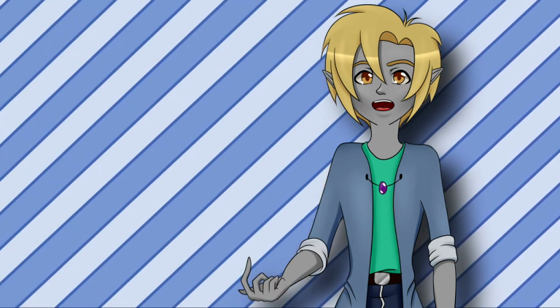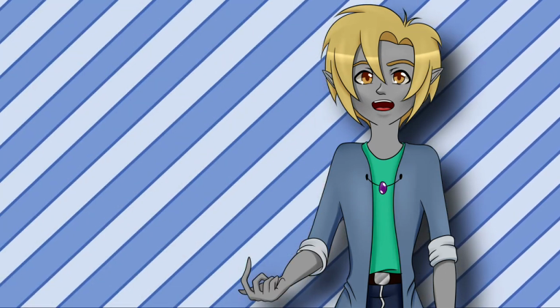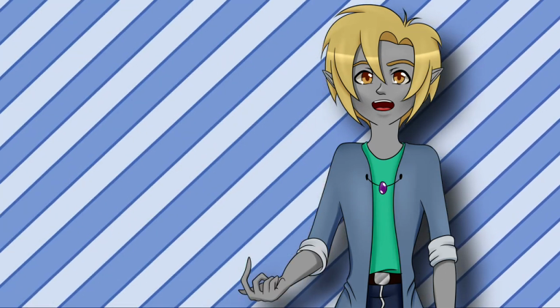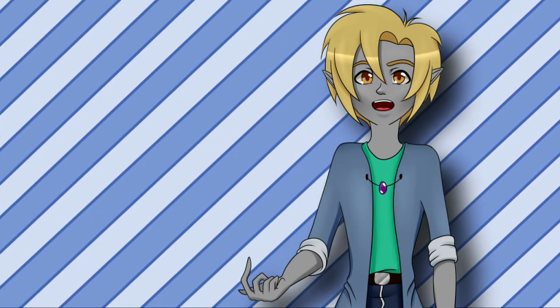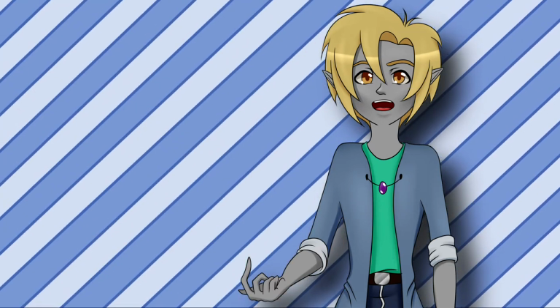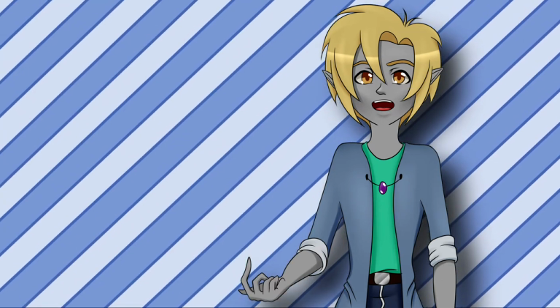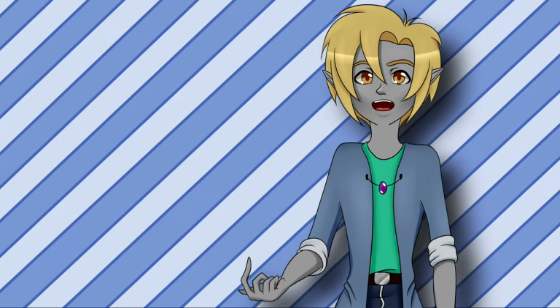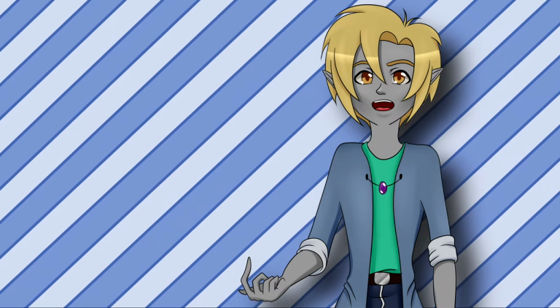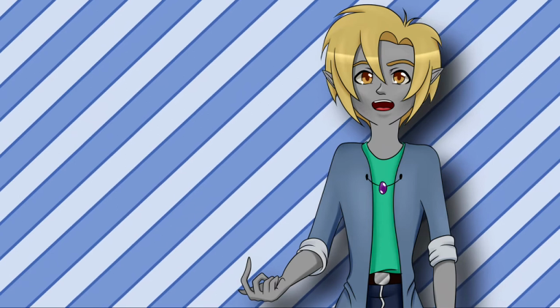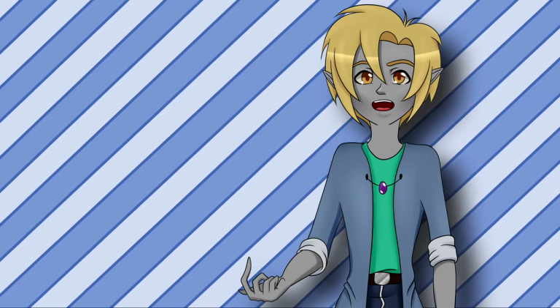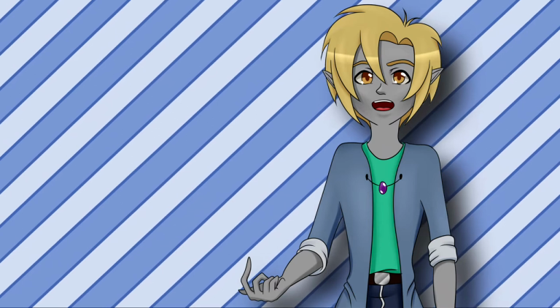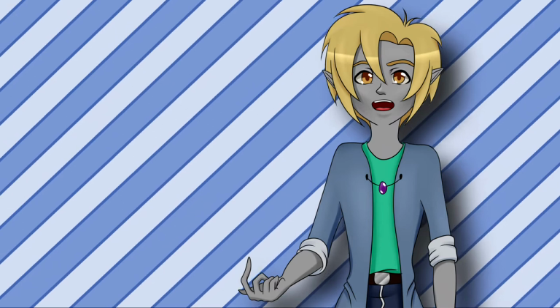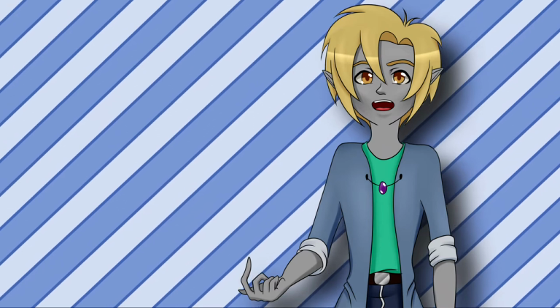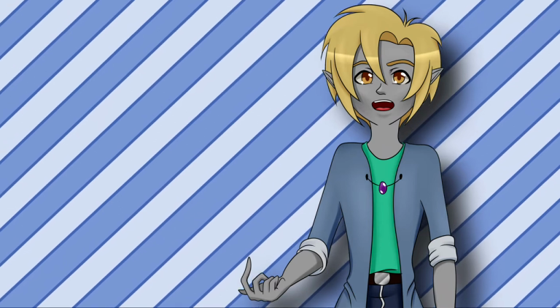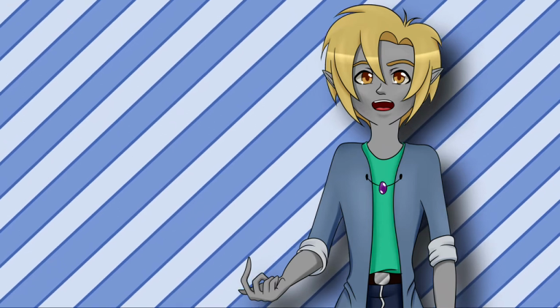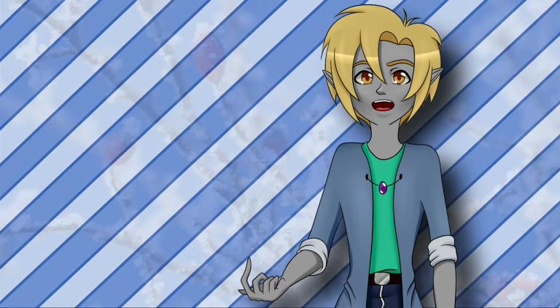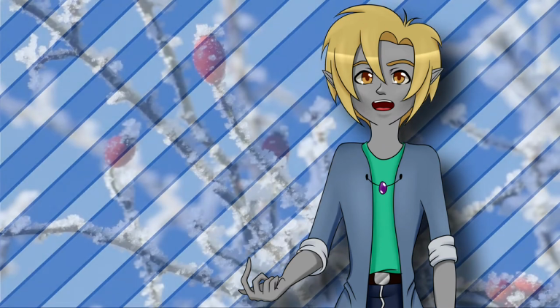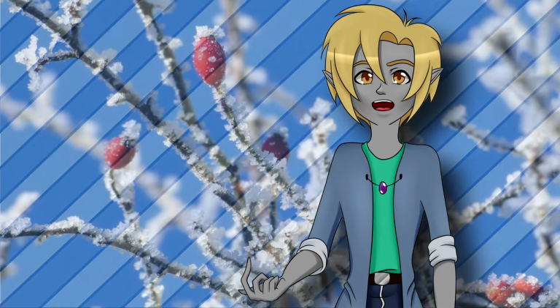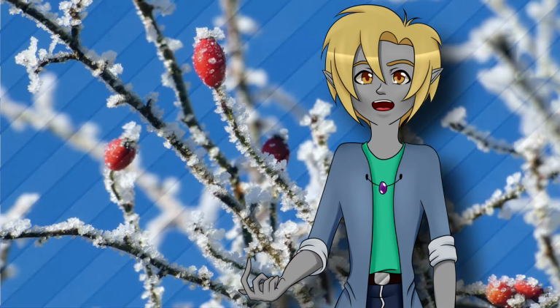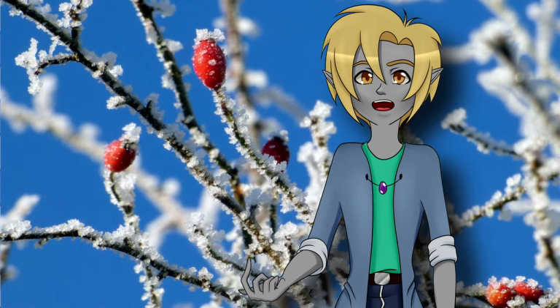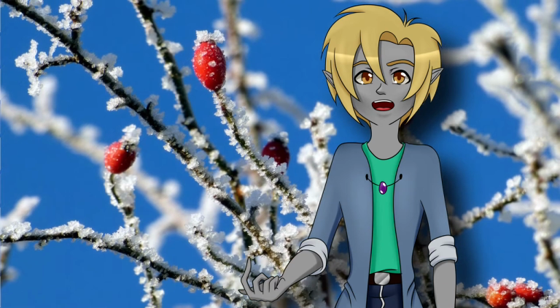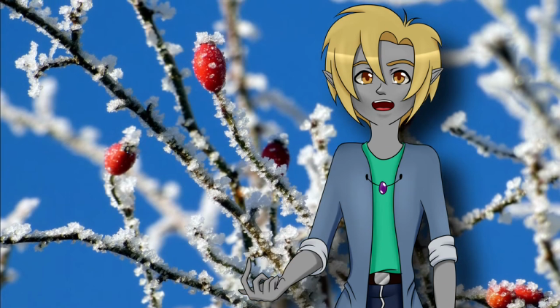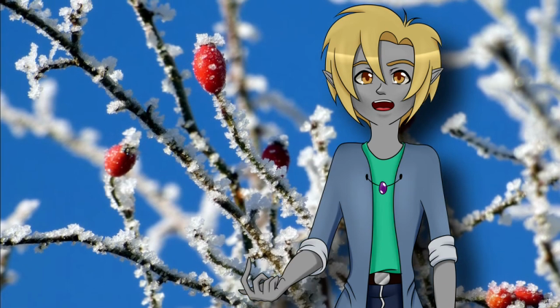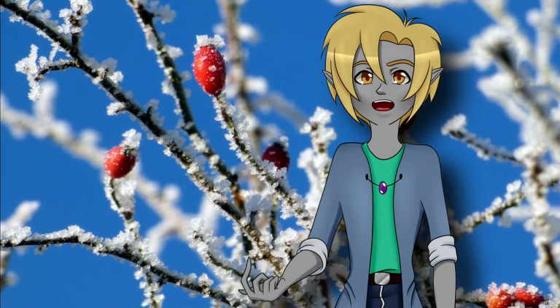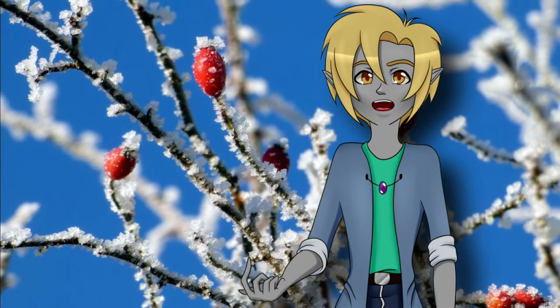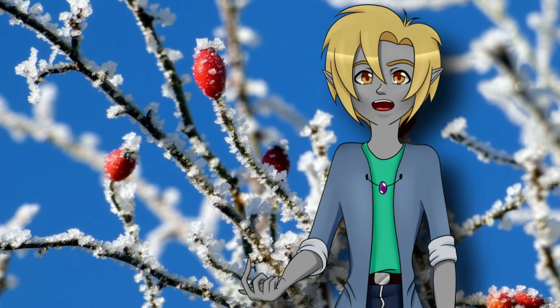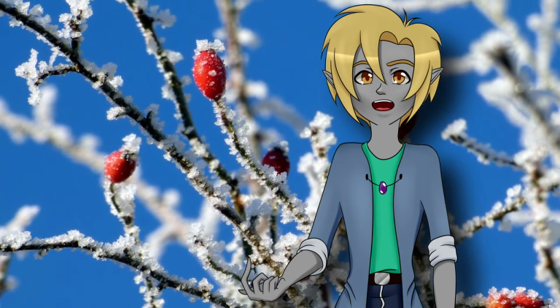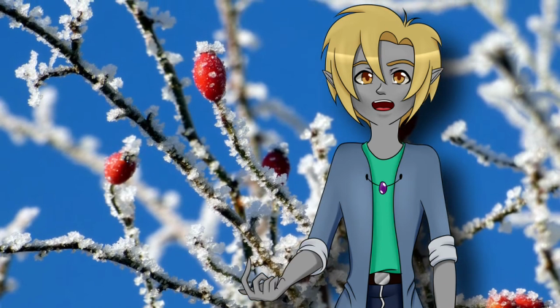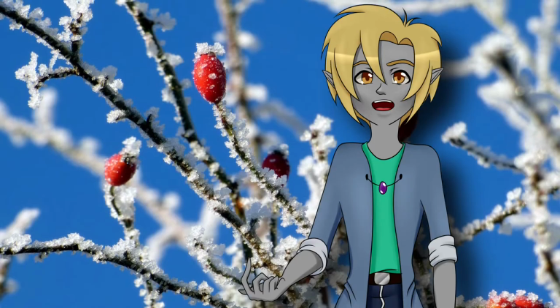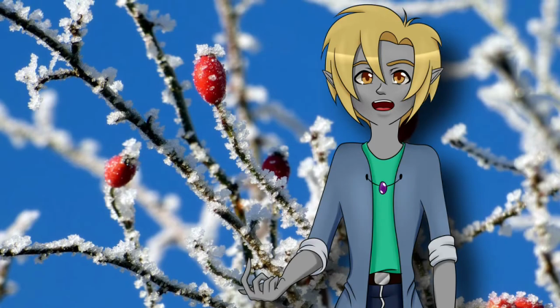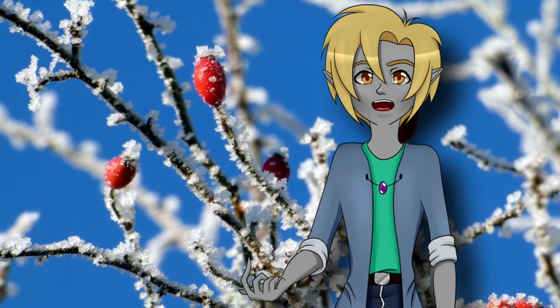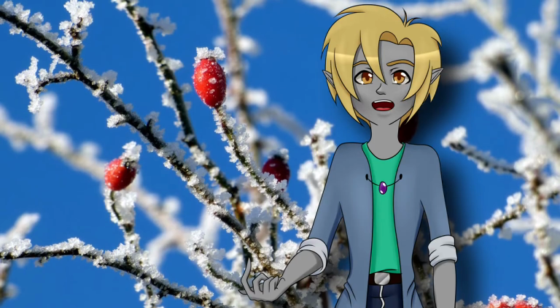But you don't necessarily have to dedicate certain wands or bats to specific purposes — use whatever feels right for you. I have a hawthorn wand which I use for everything.